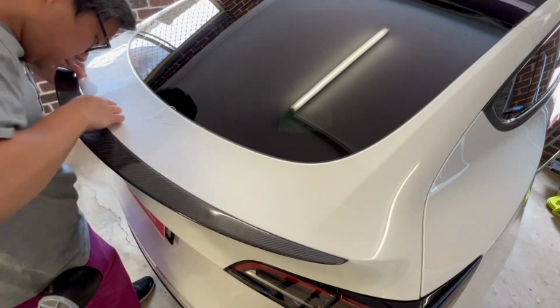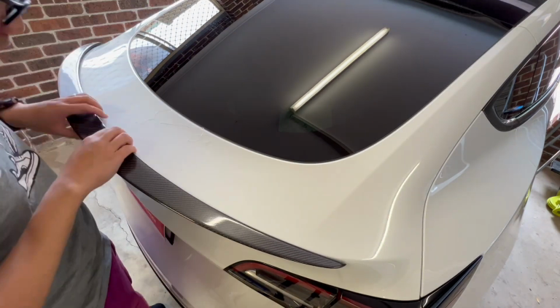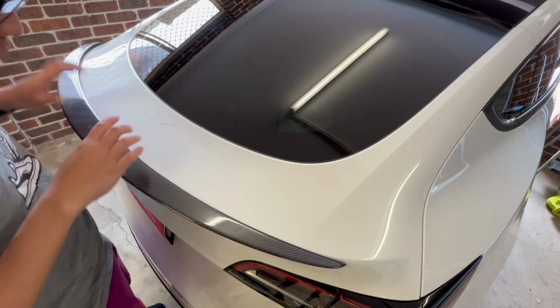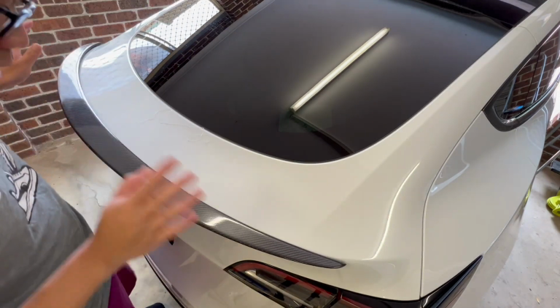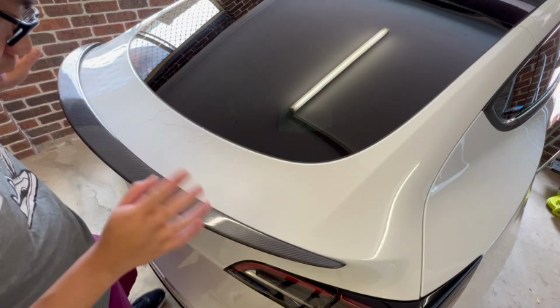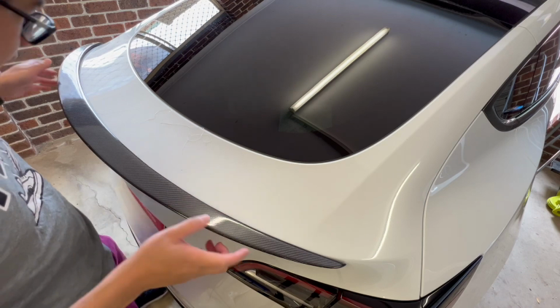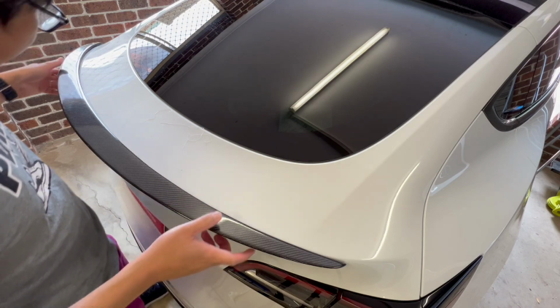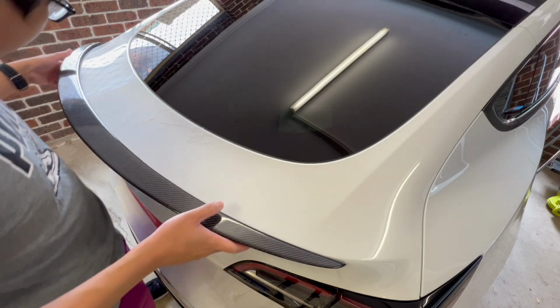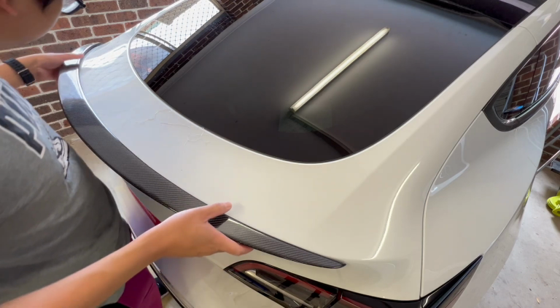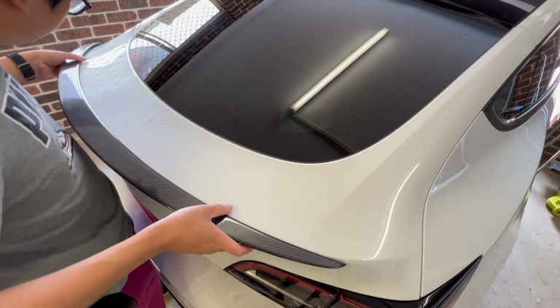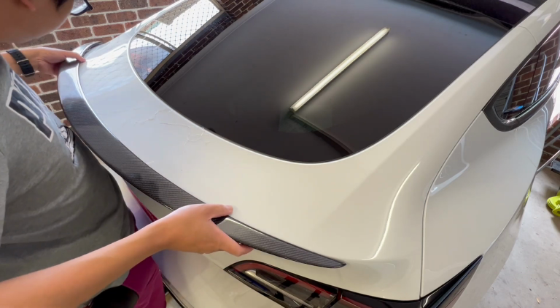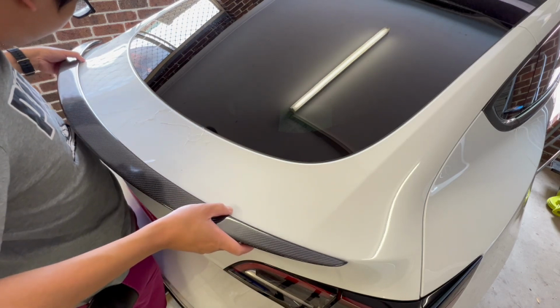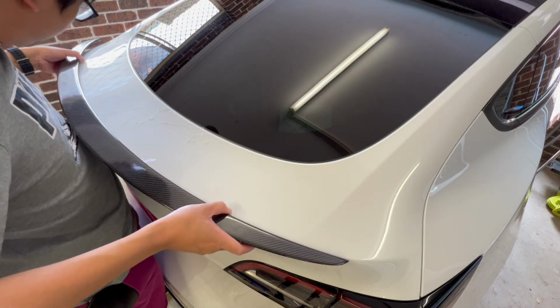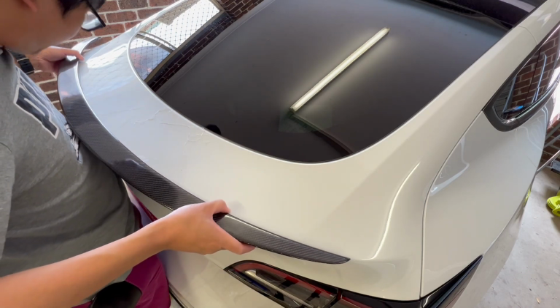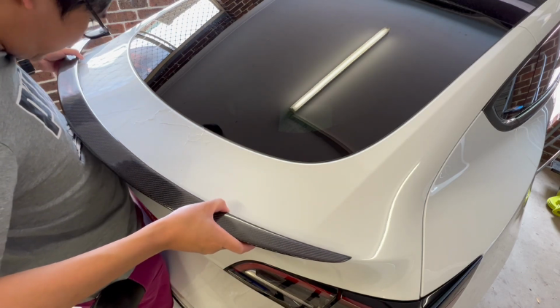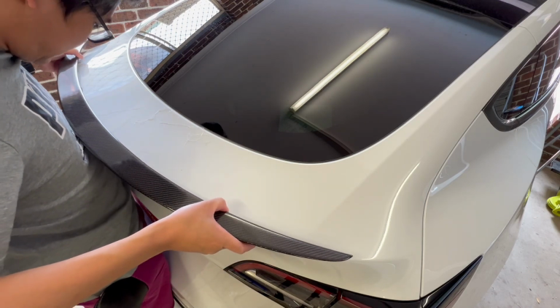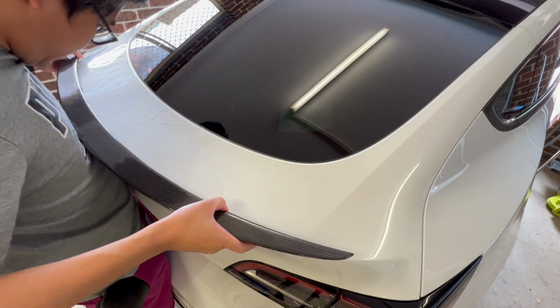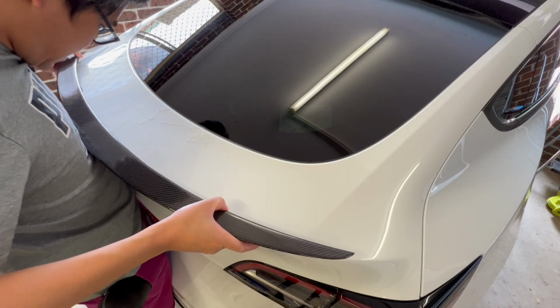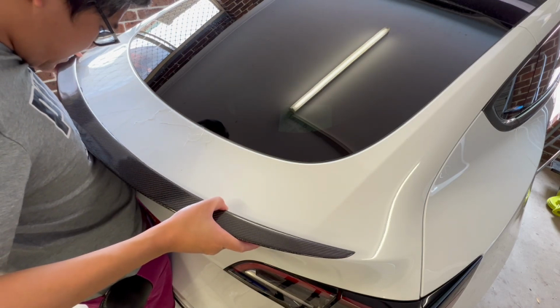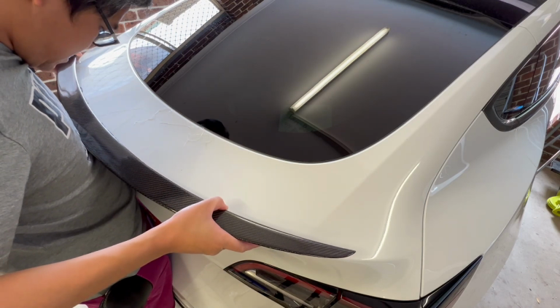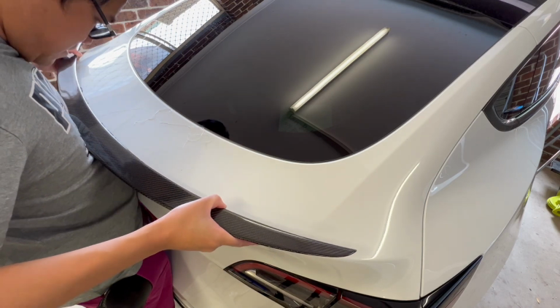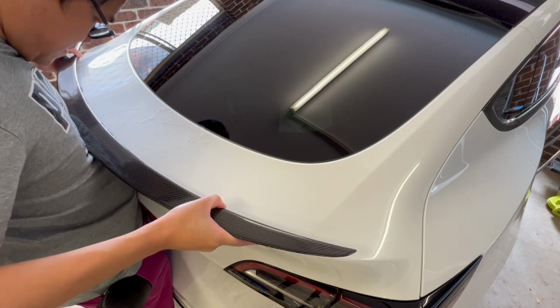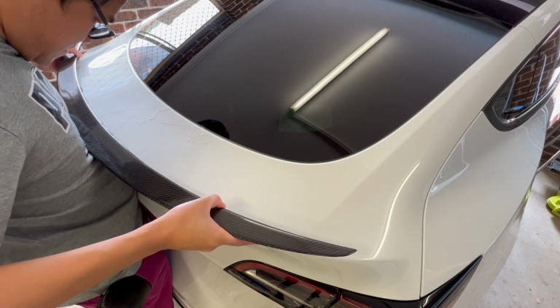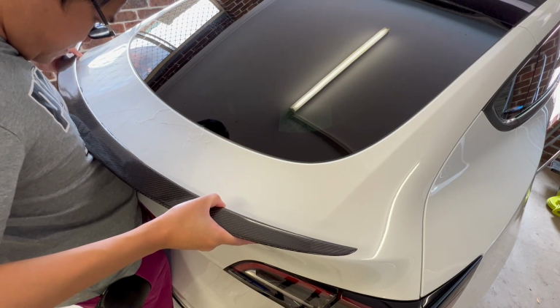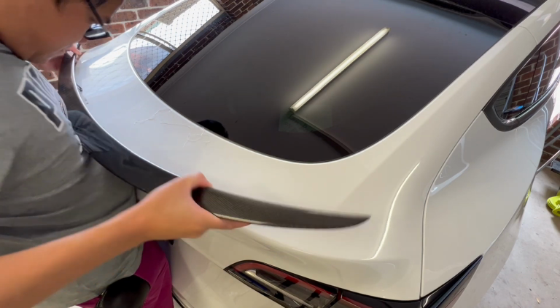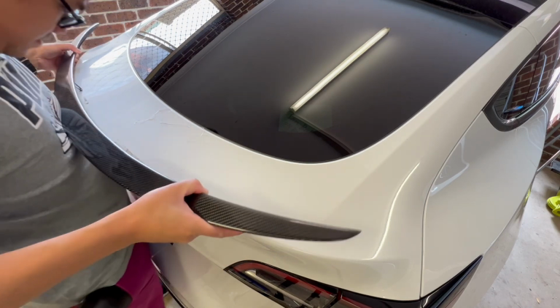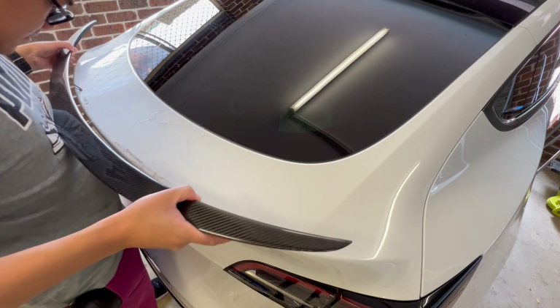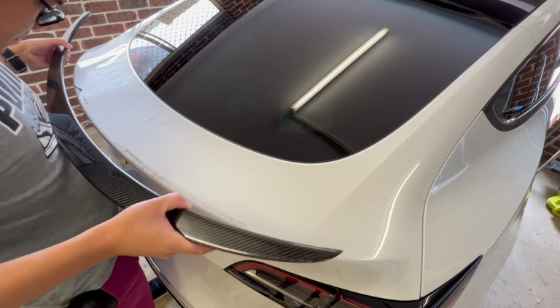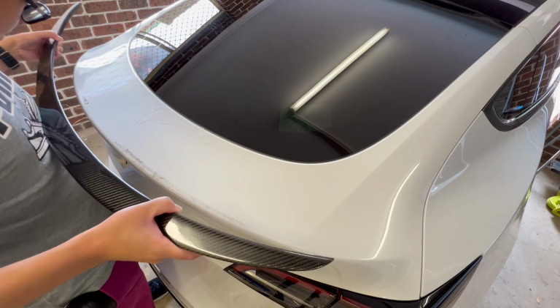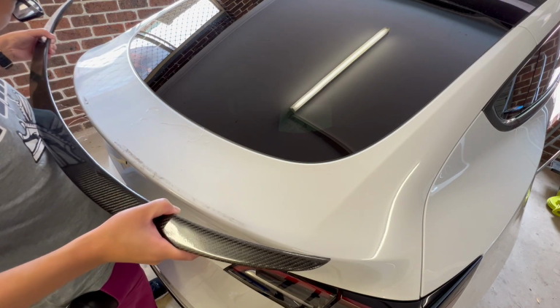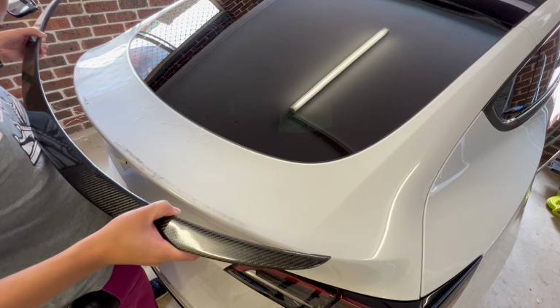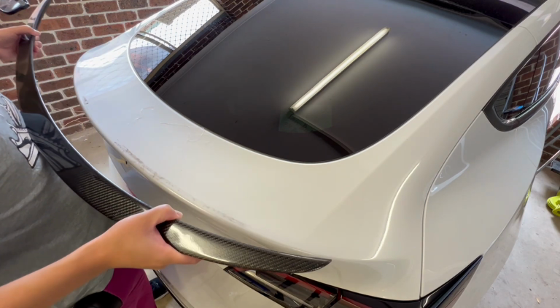This is where I want to be careful because I actually don't want to break the spoiler. Here you go.